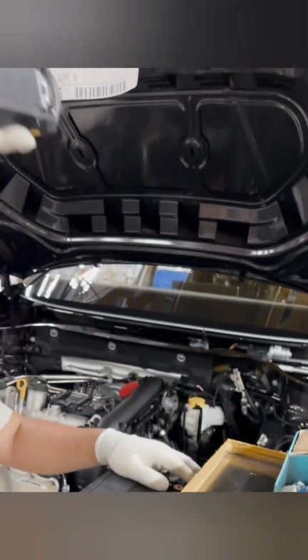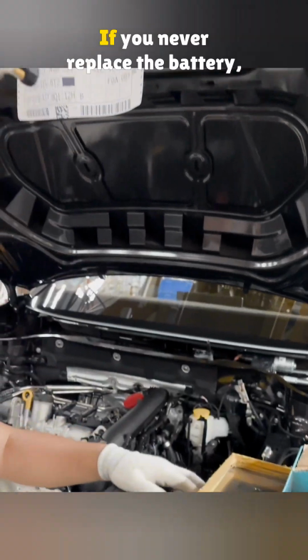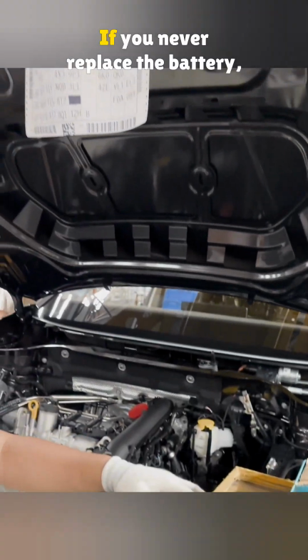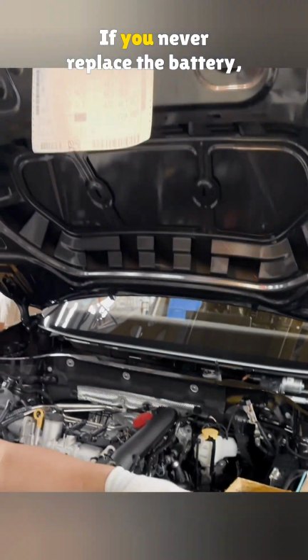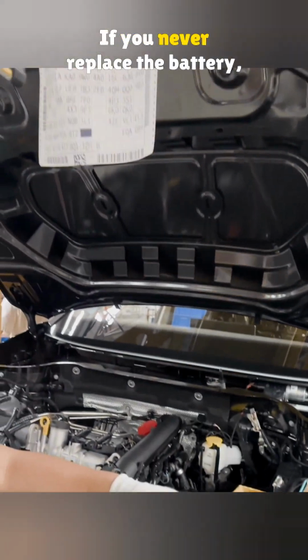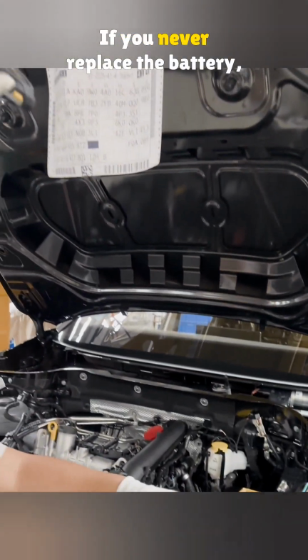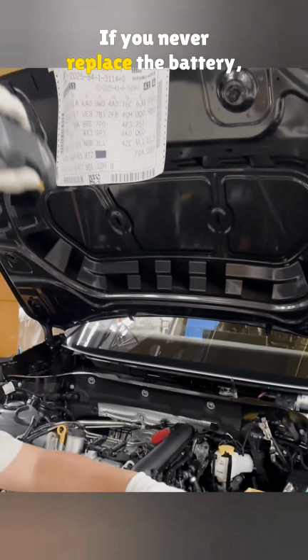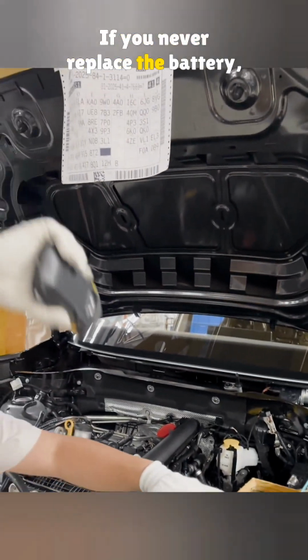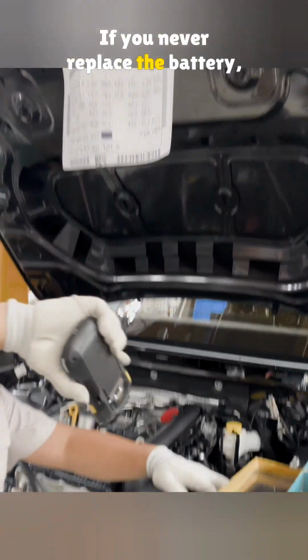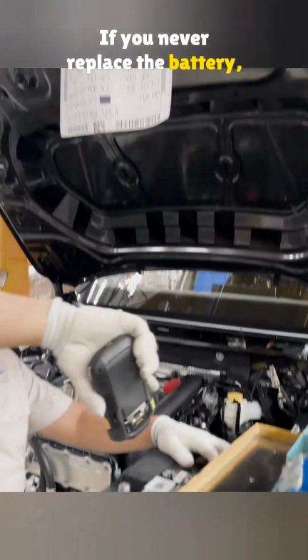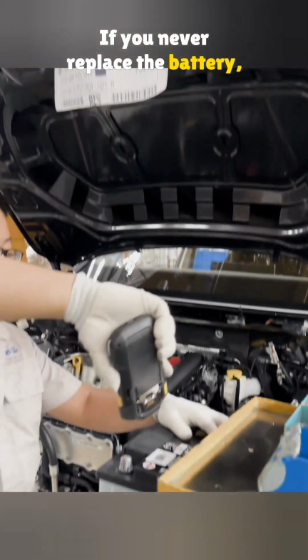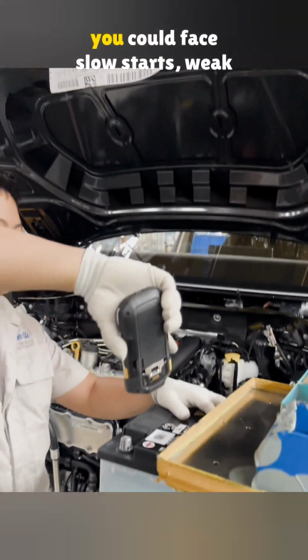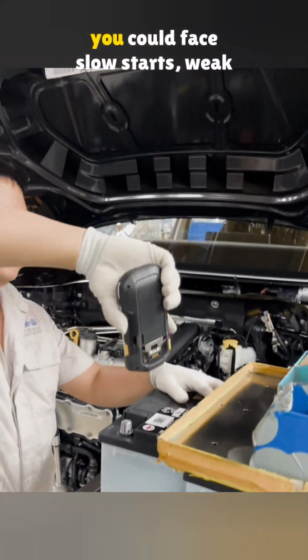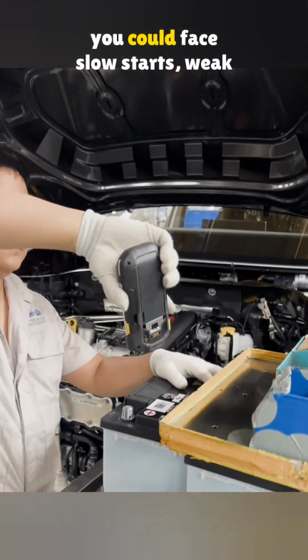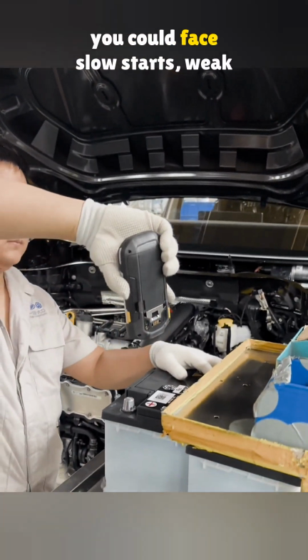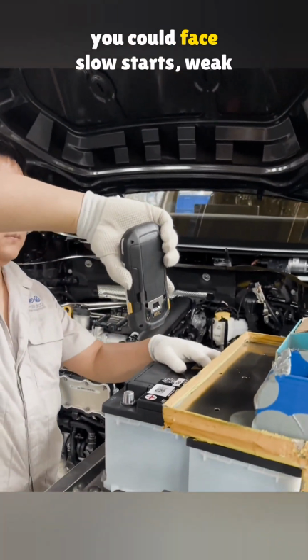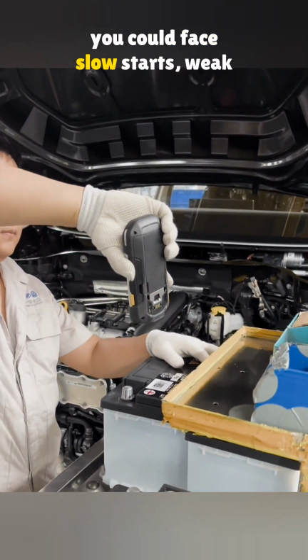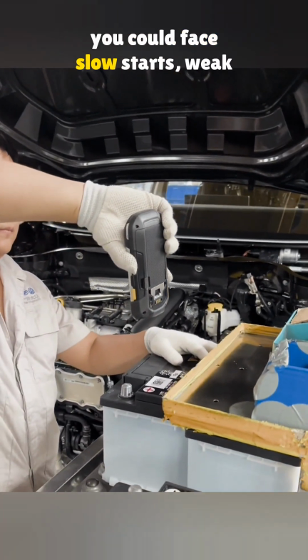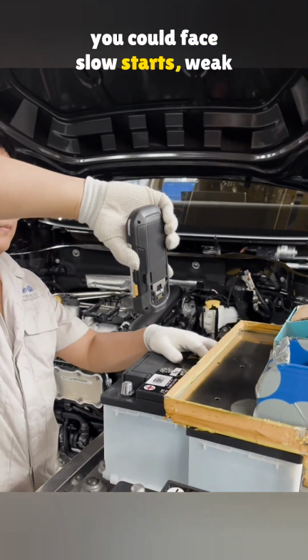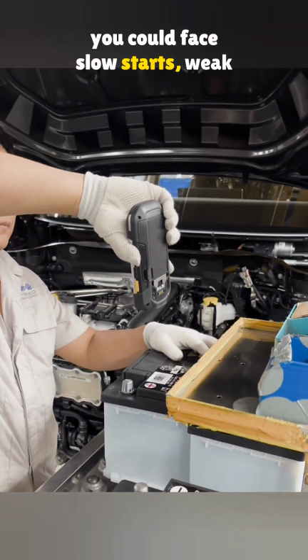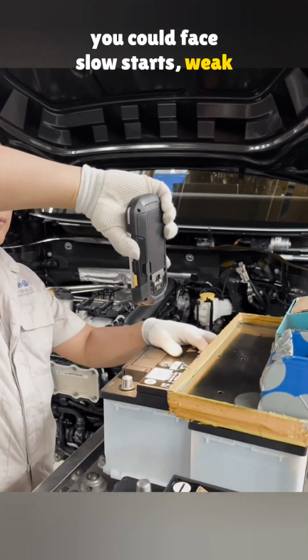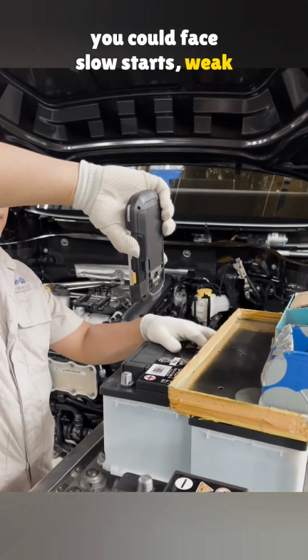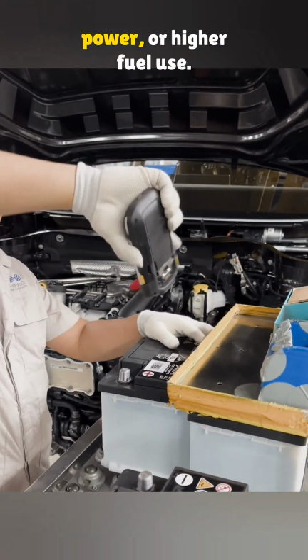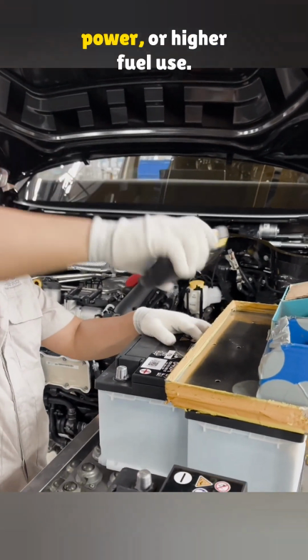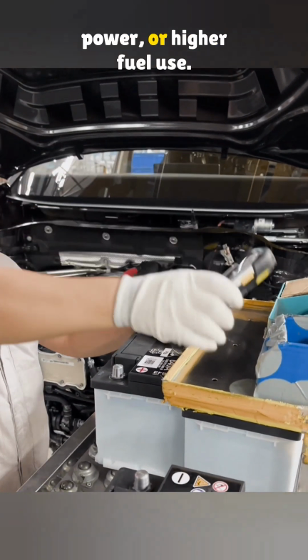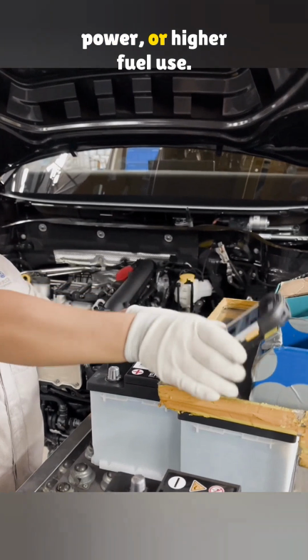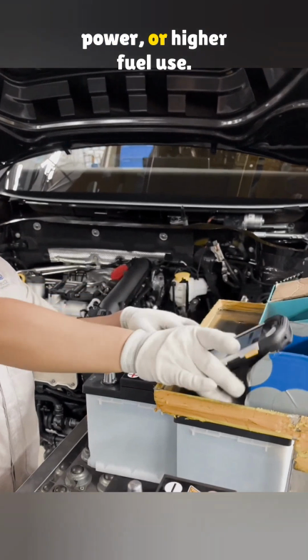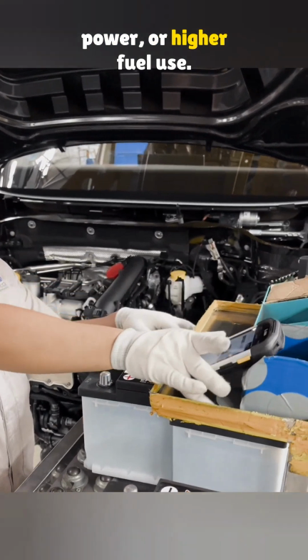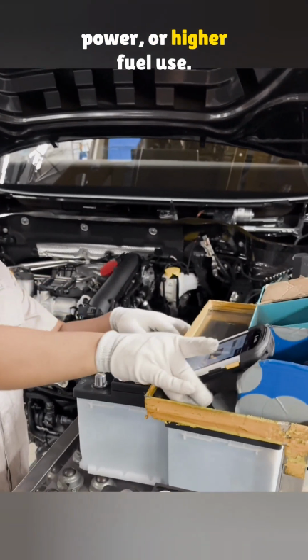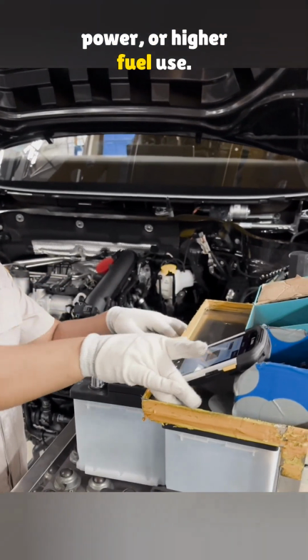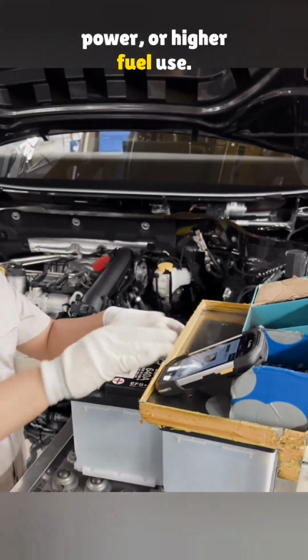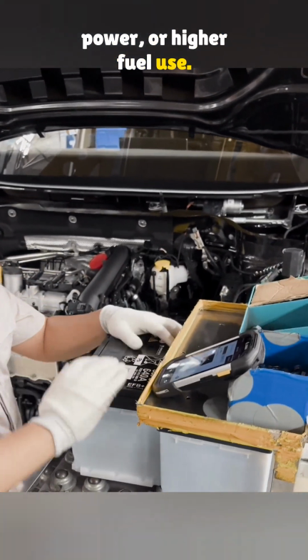If you never replace the battery, you could face slow starts, weak power, or higher fuel use.